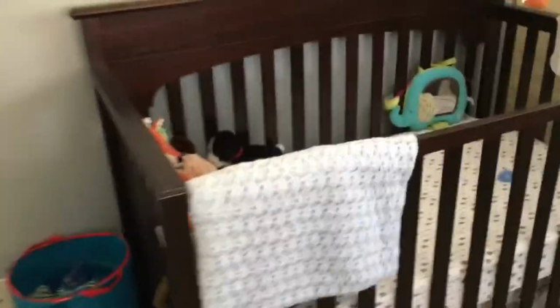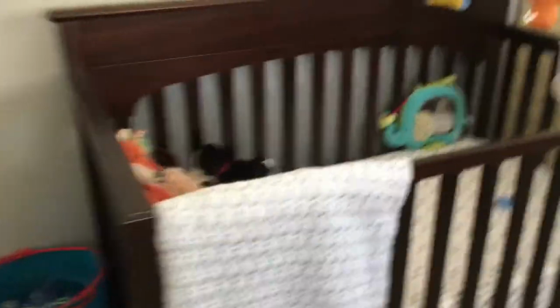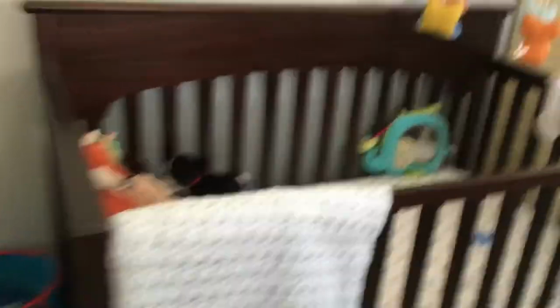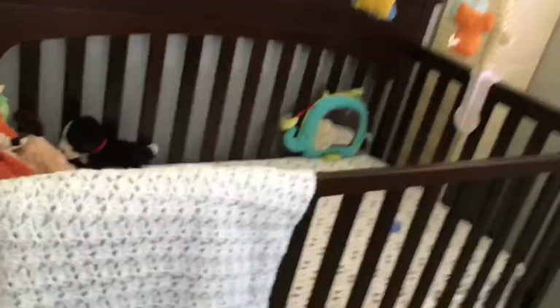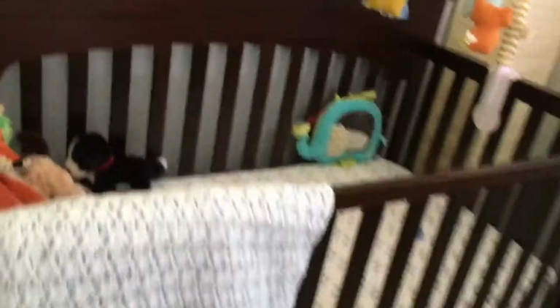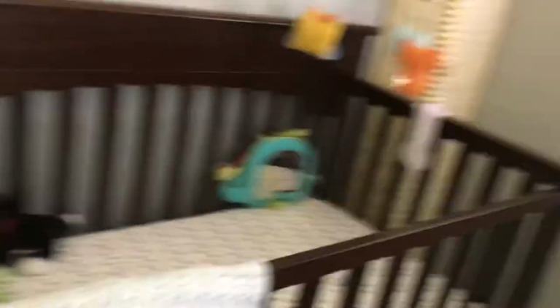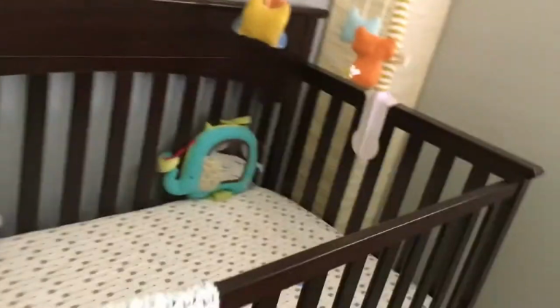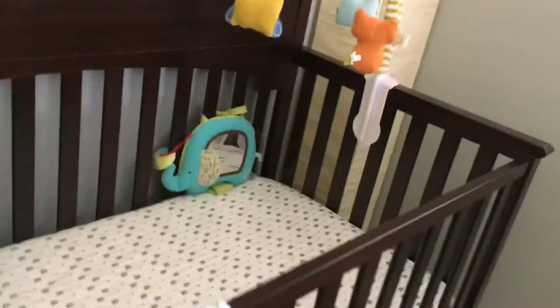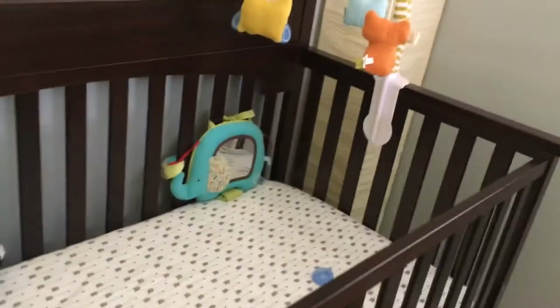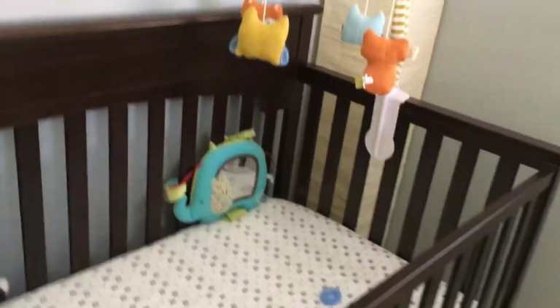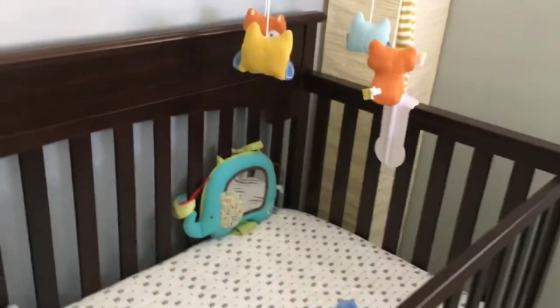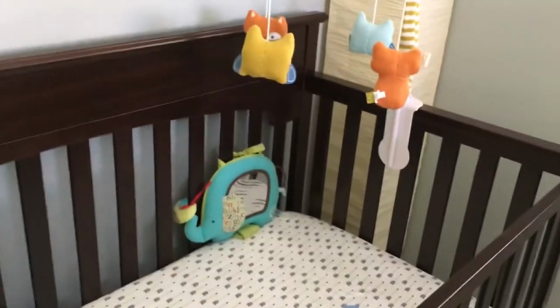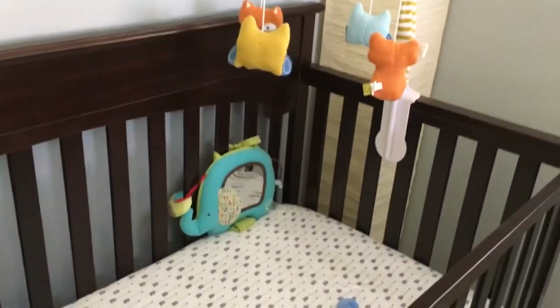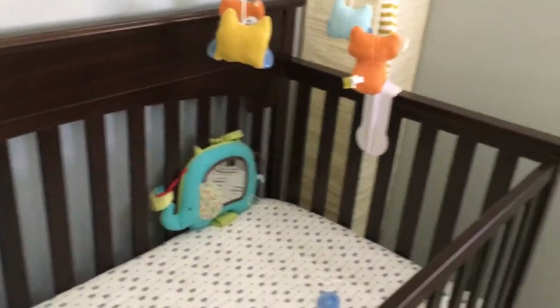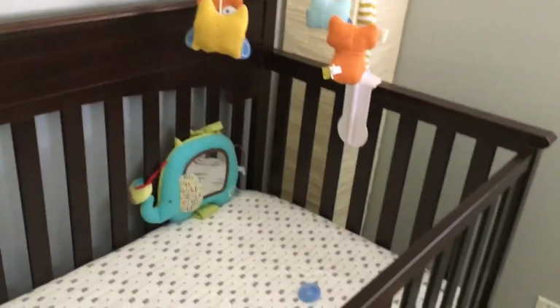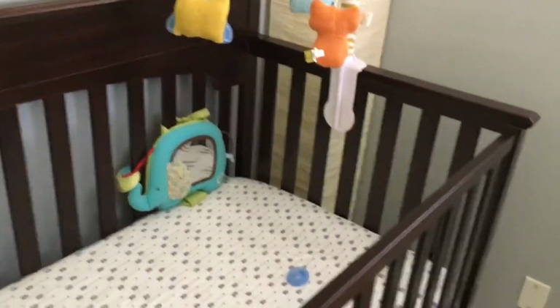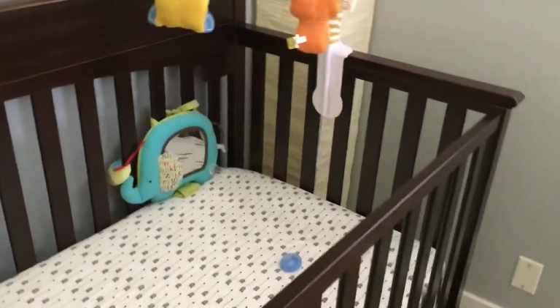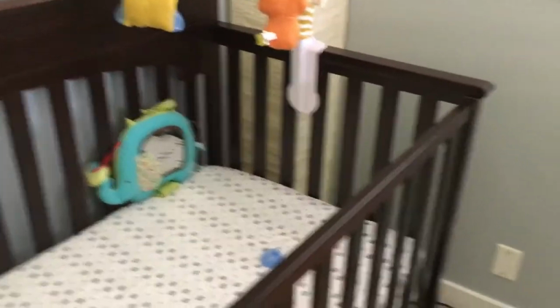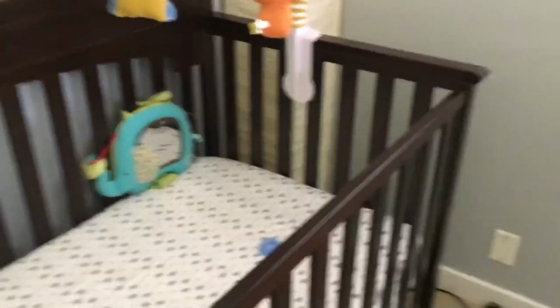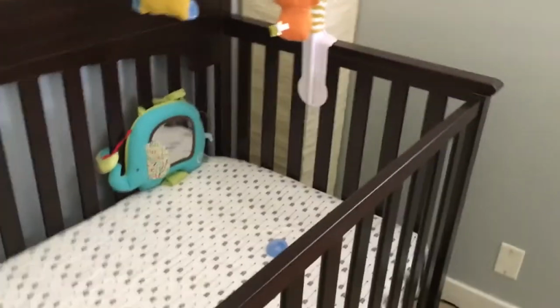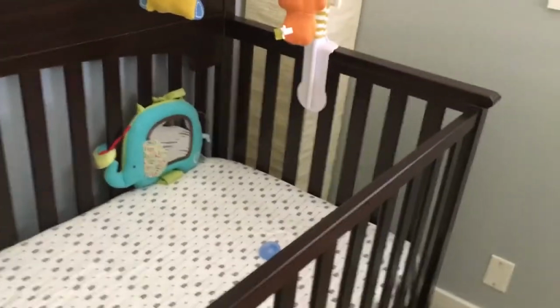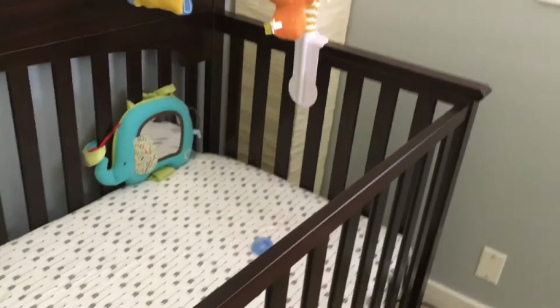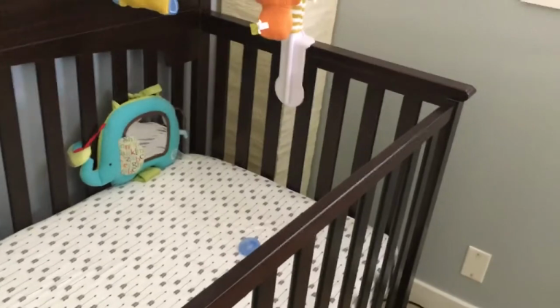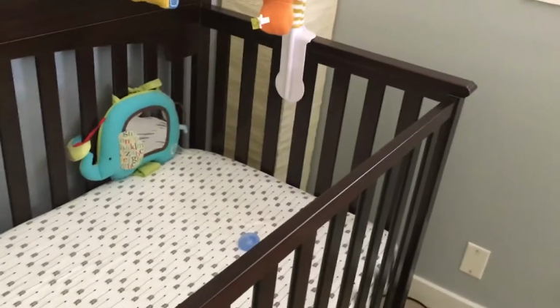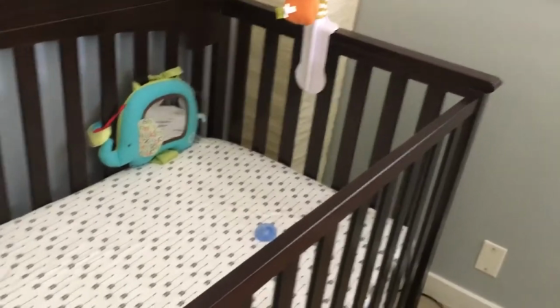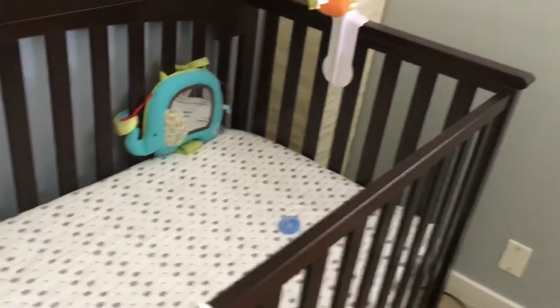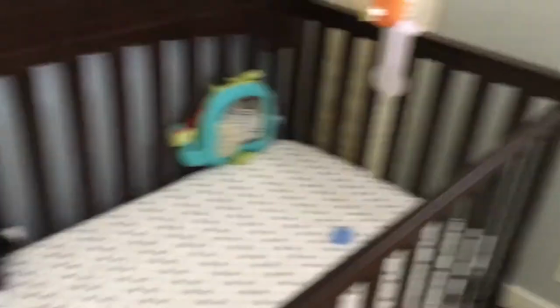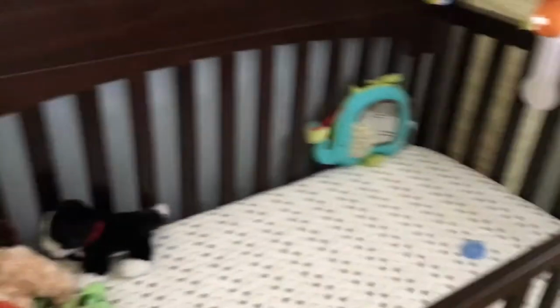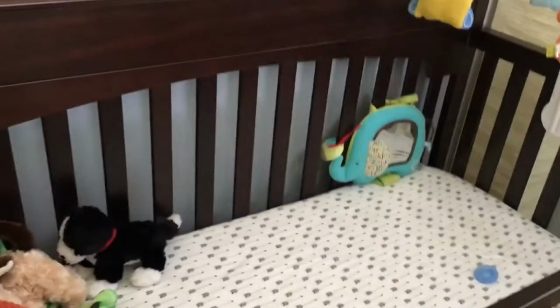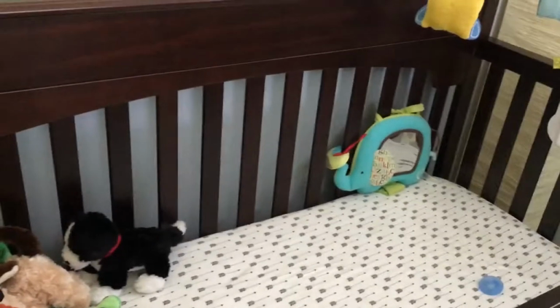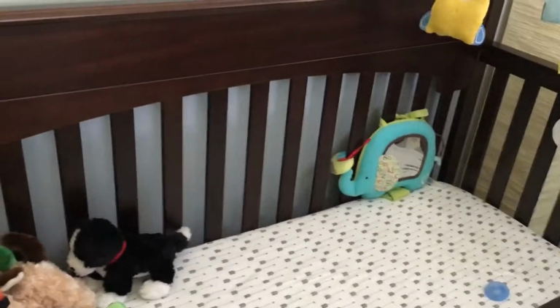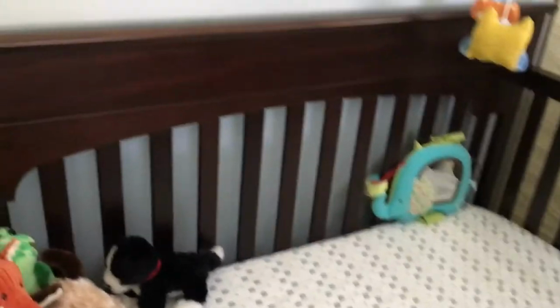My husband put this together. I think it took maybe 45 minutes. It wasn't that difficult.